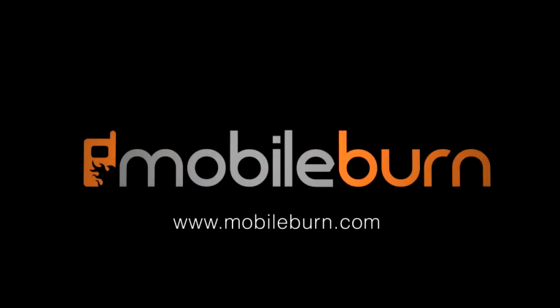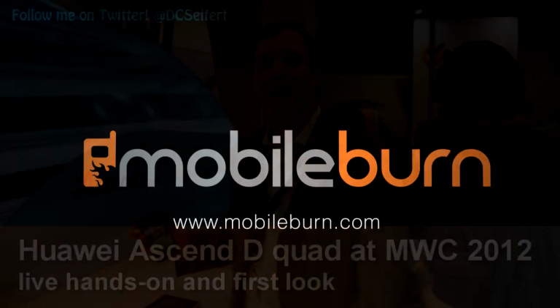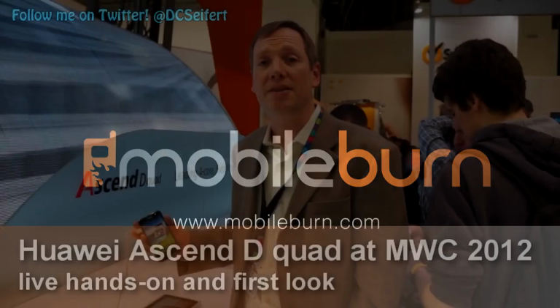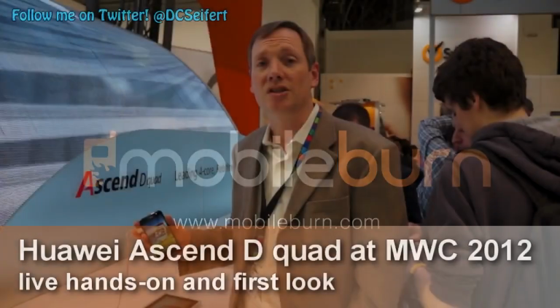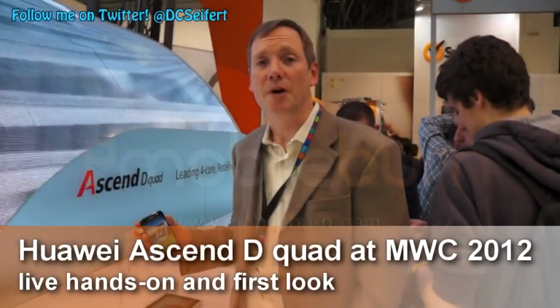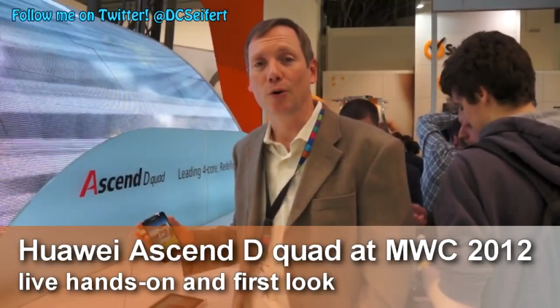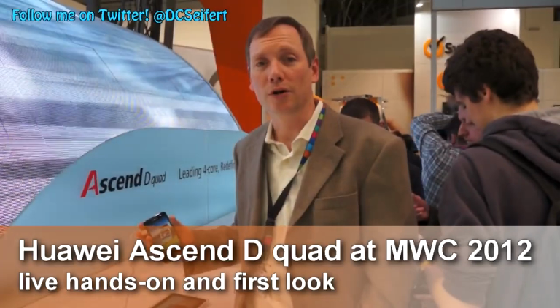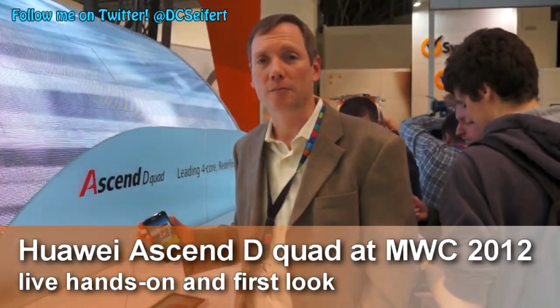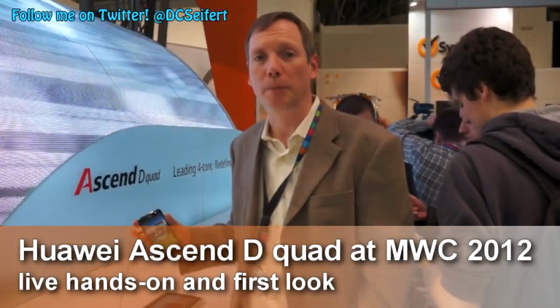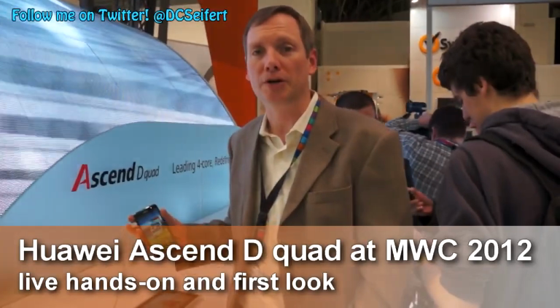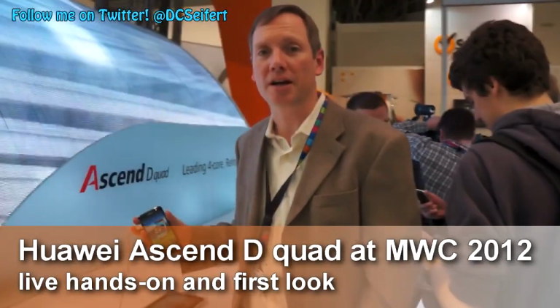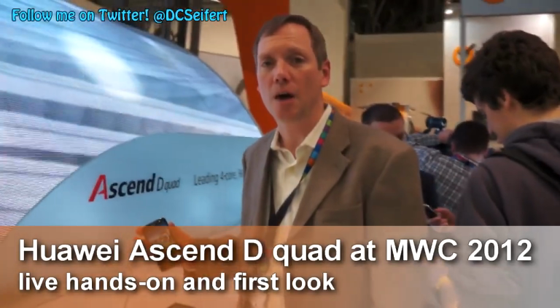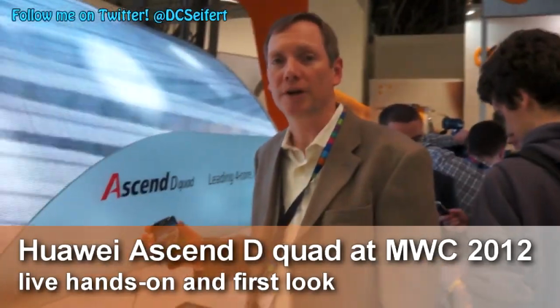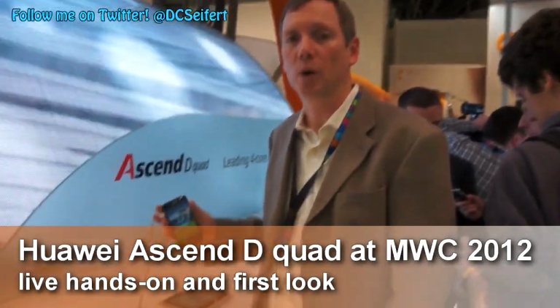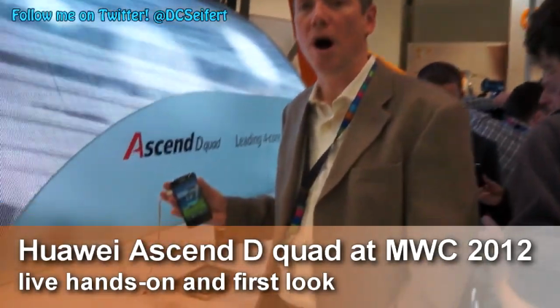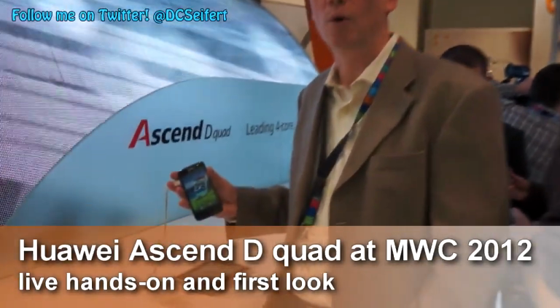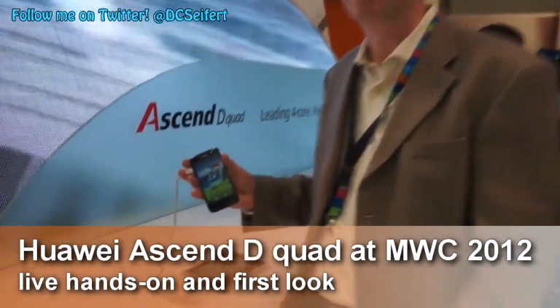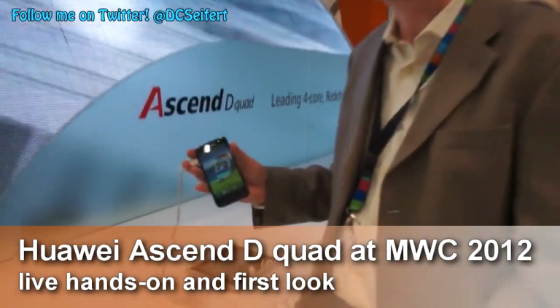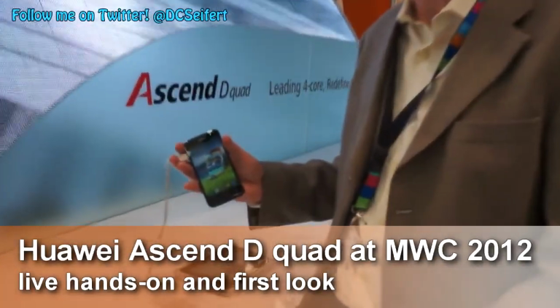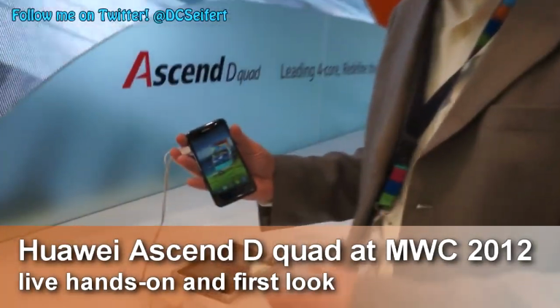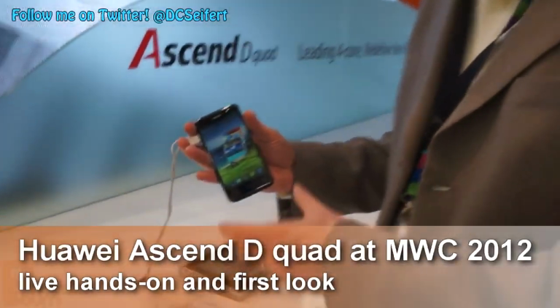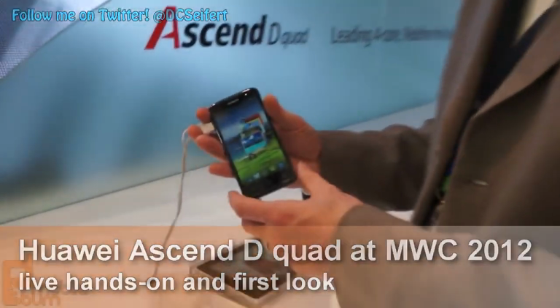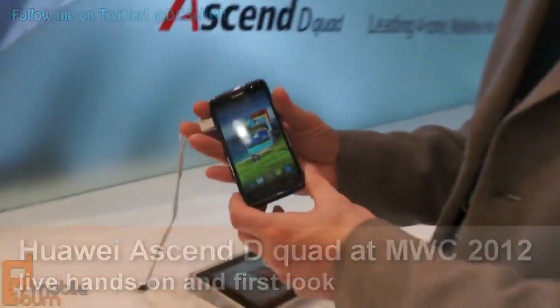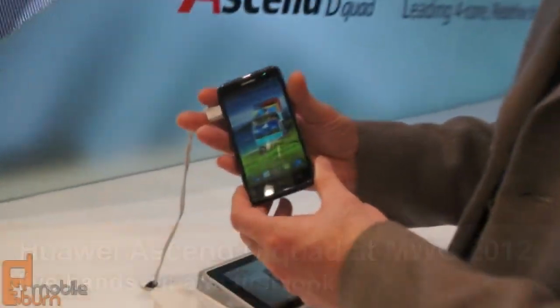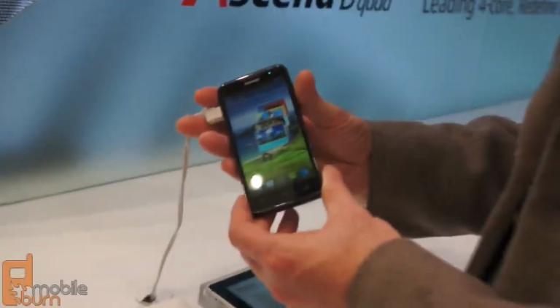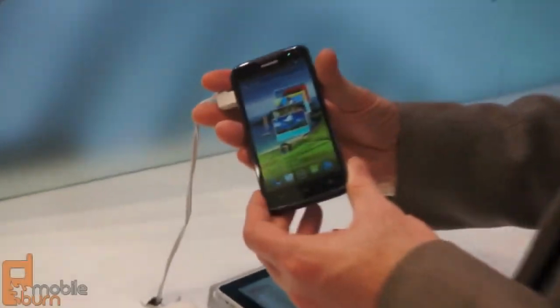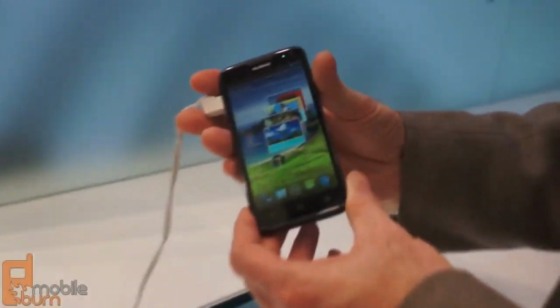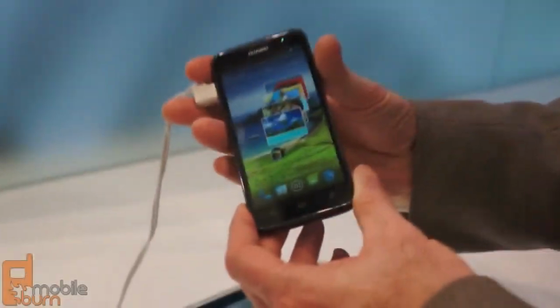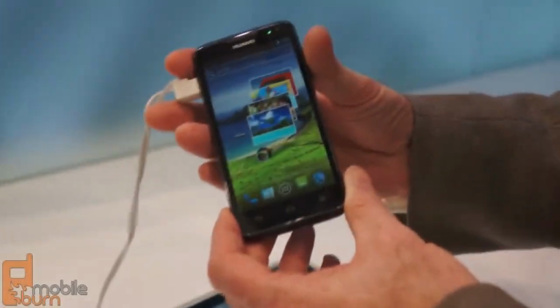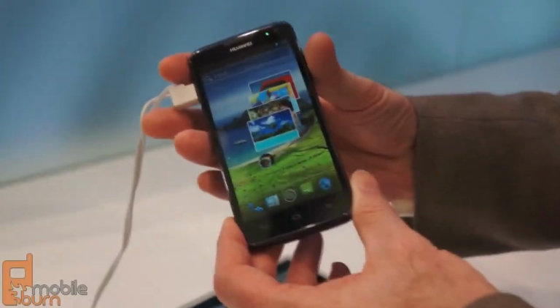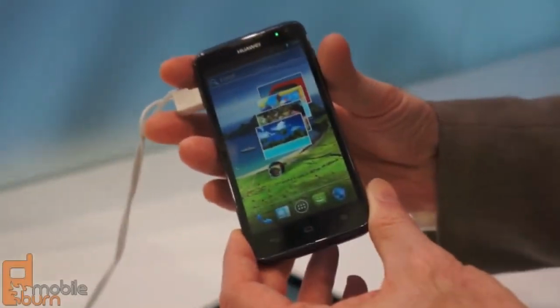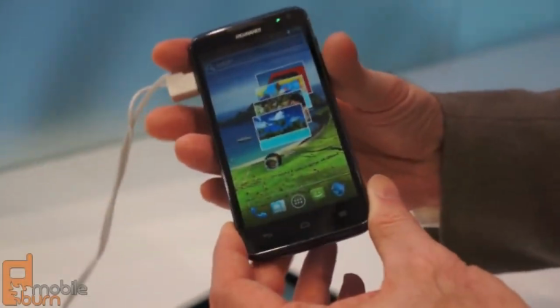Hi, this is Michael Fro from Uber.com. We're at the Huawei booth at Mobile World Congress 2012 in Barcelona.